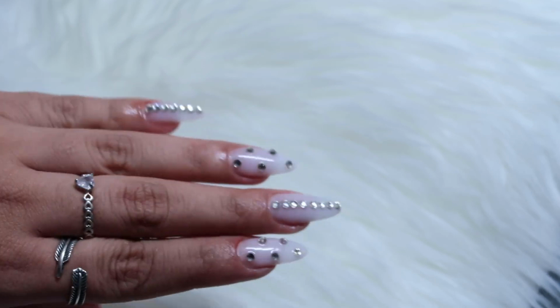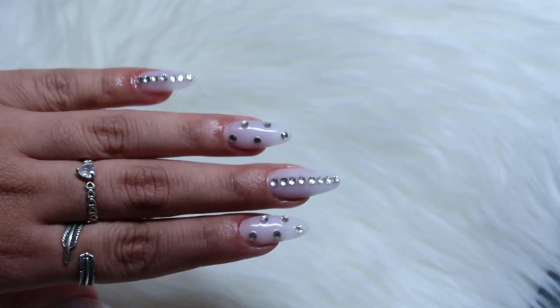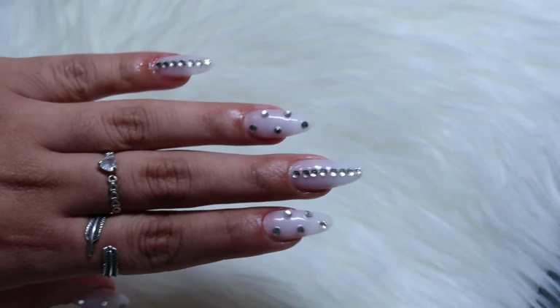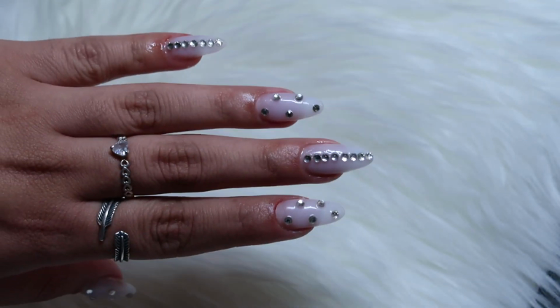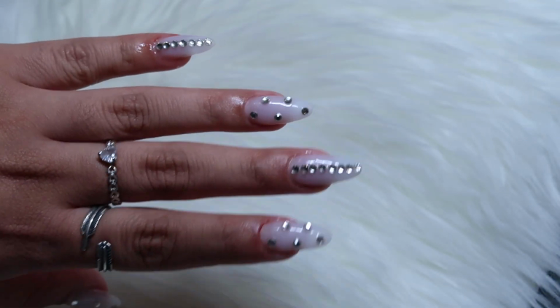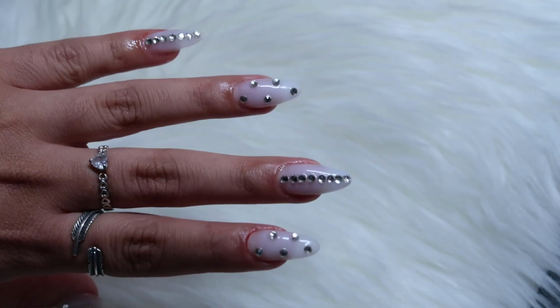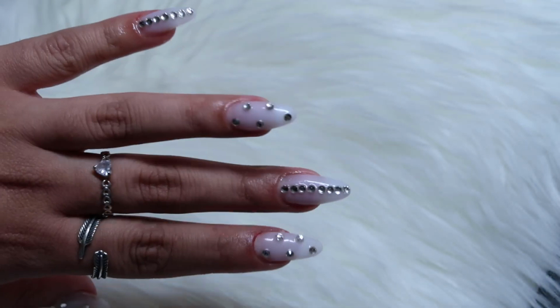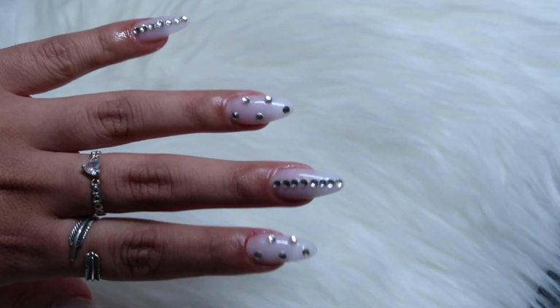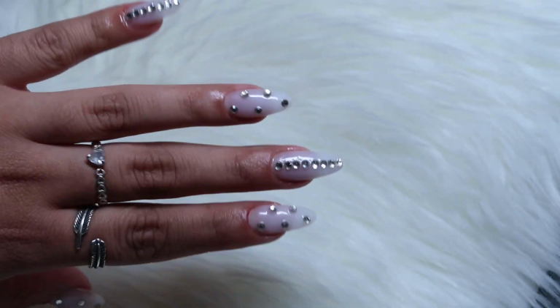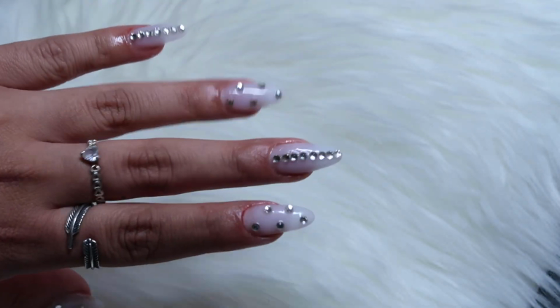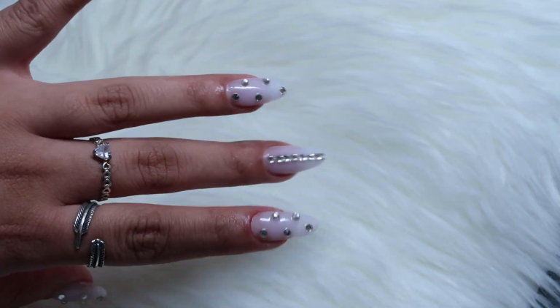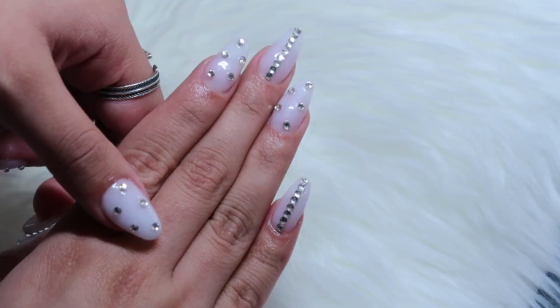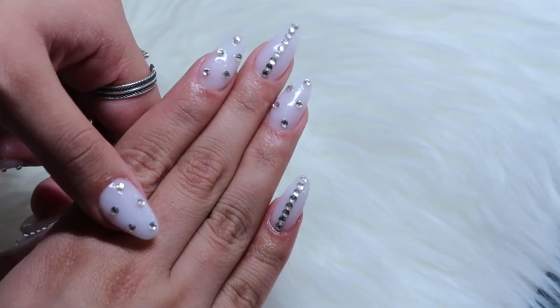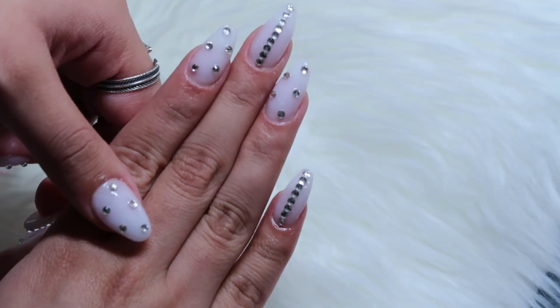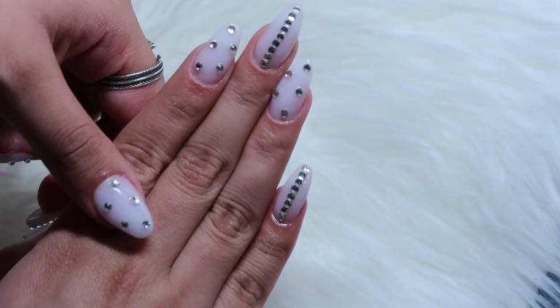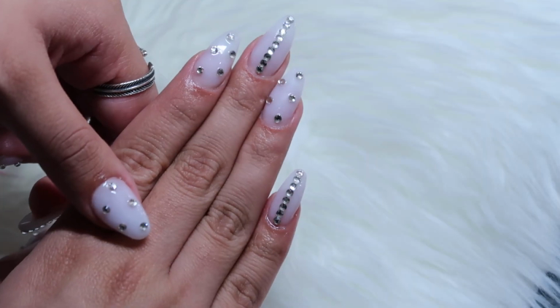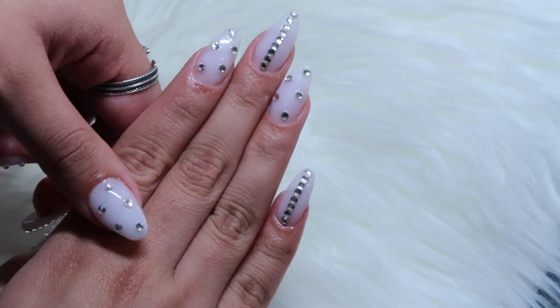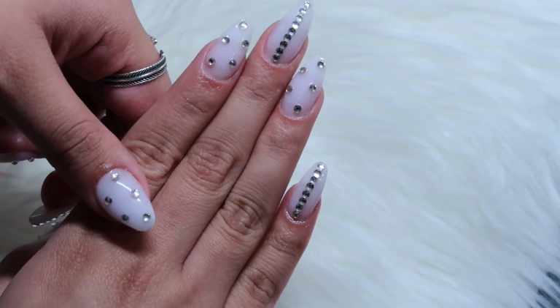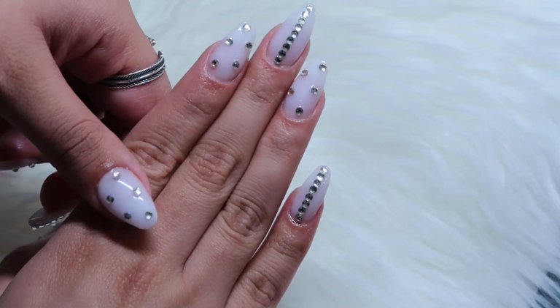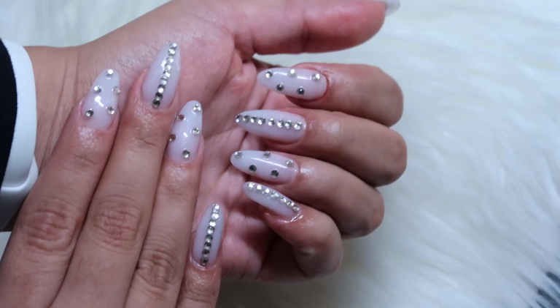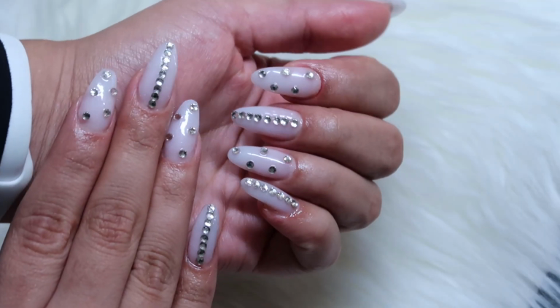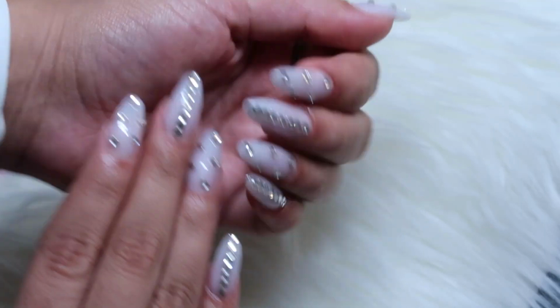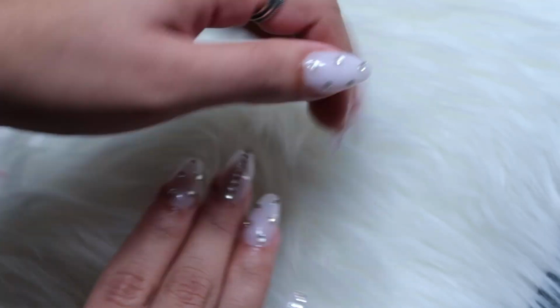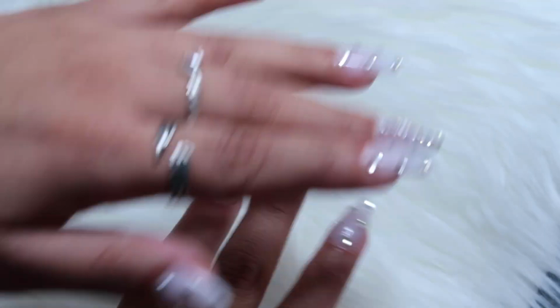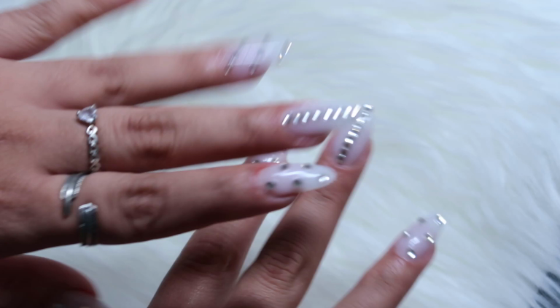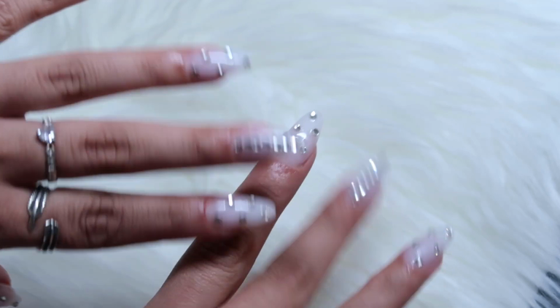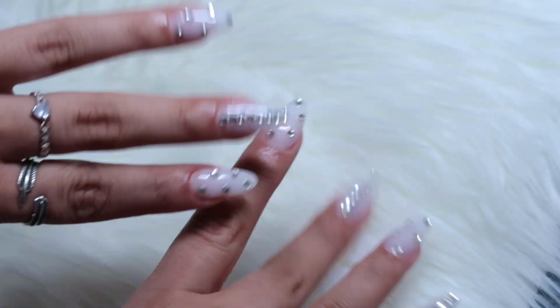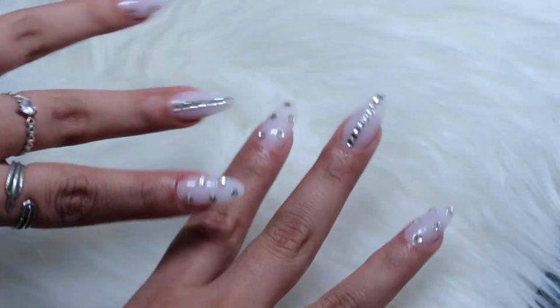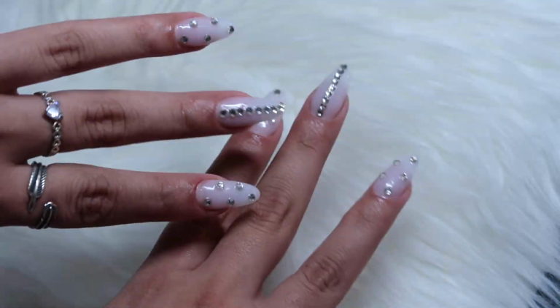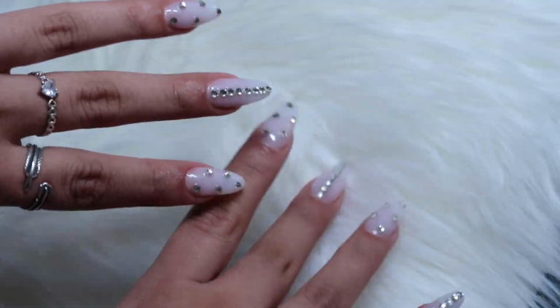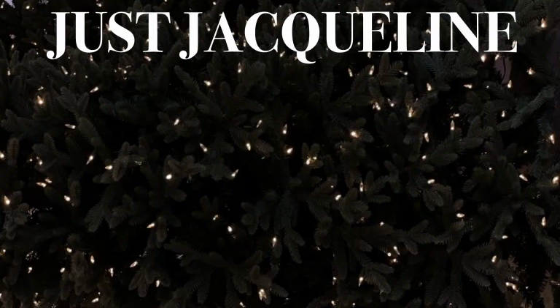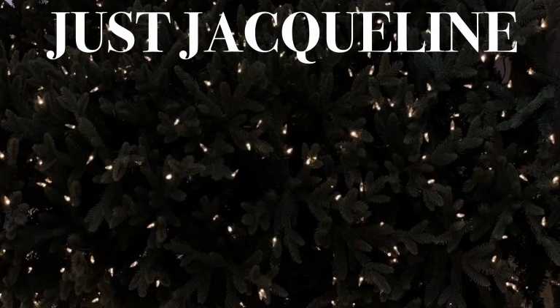I love how they came out. The milky white set with lots of bling is totally my thing. Thank you guys so much for watching and I'll see you on my next one. Bye!